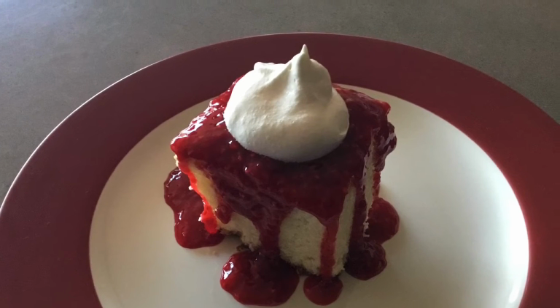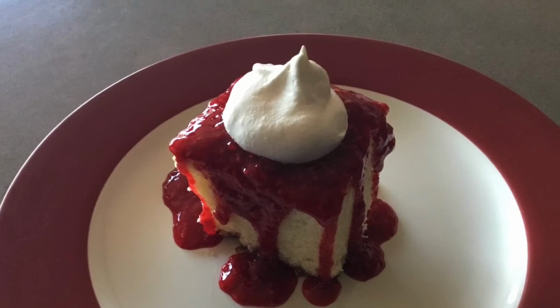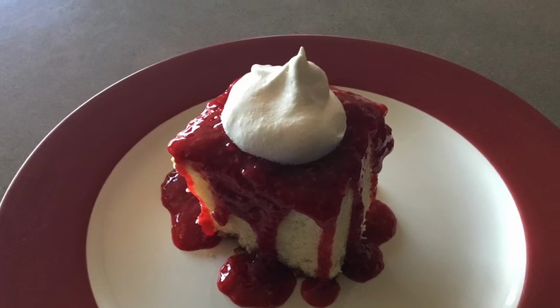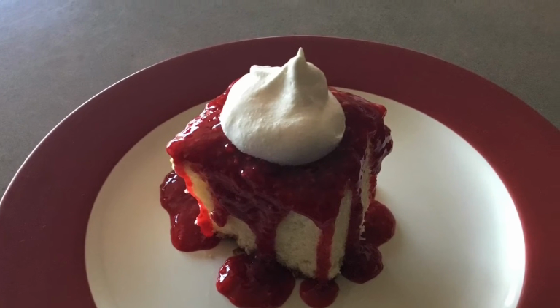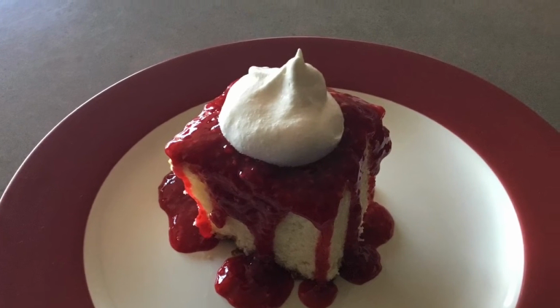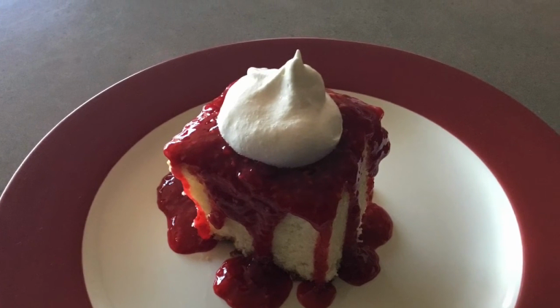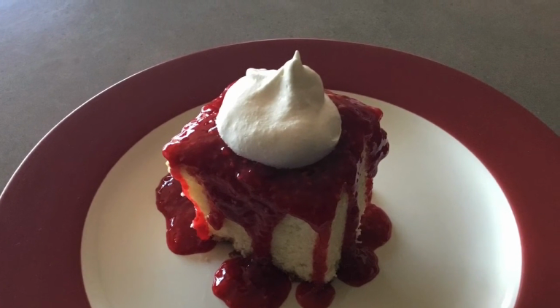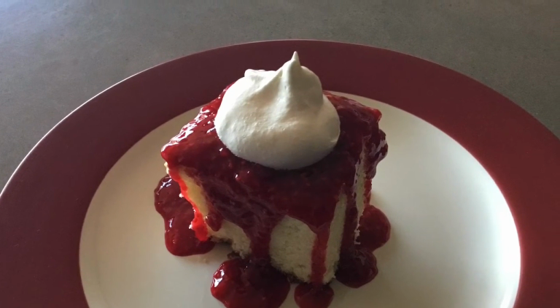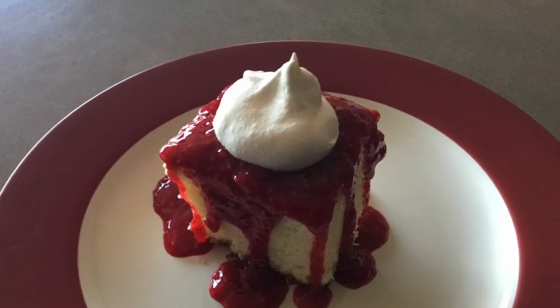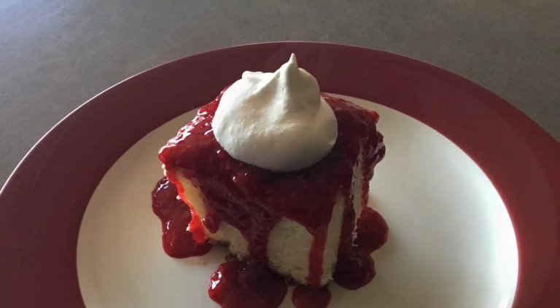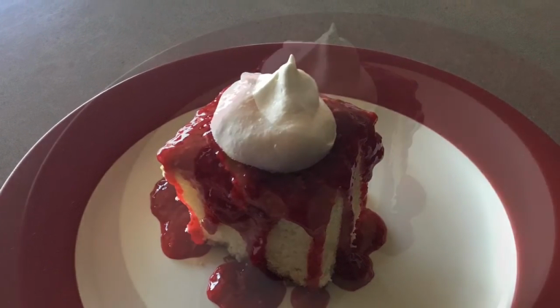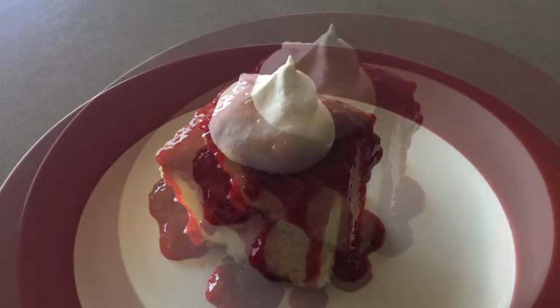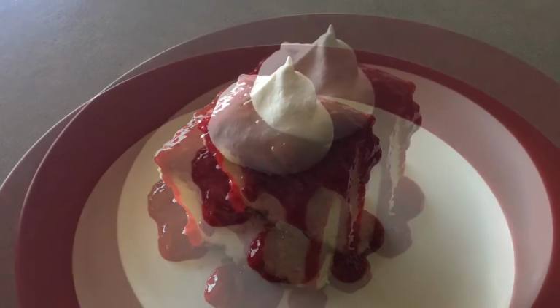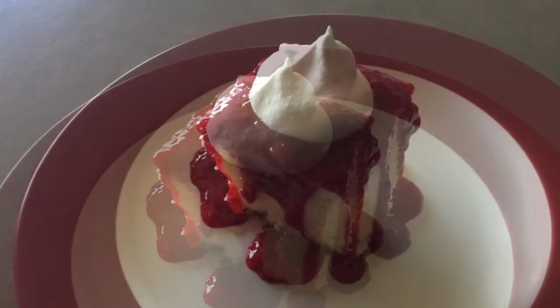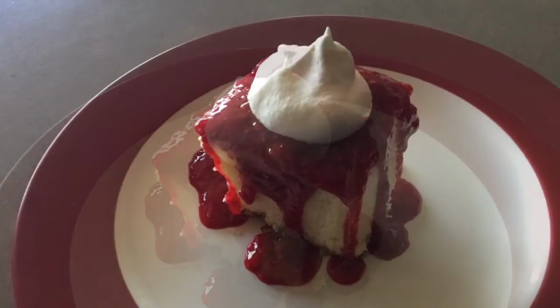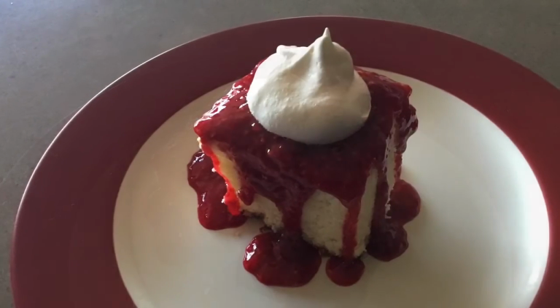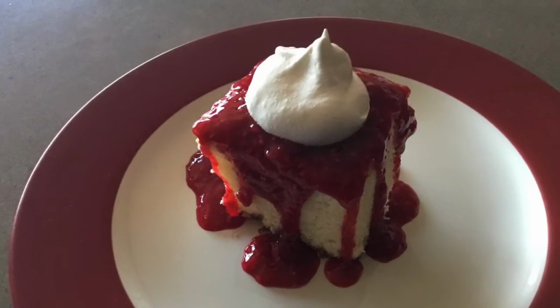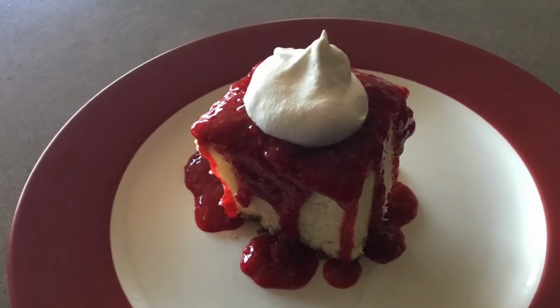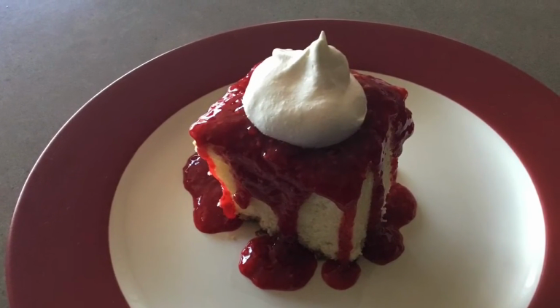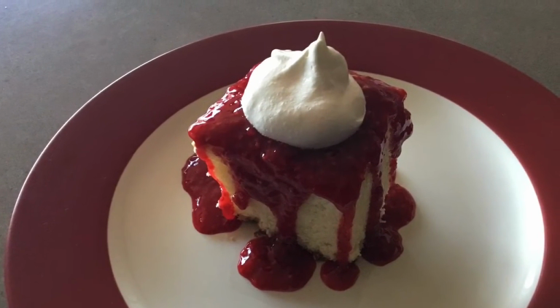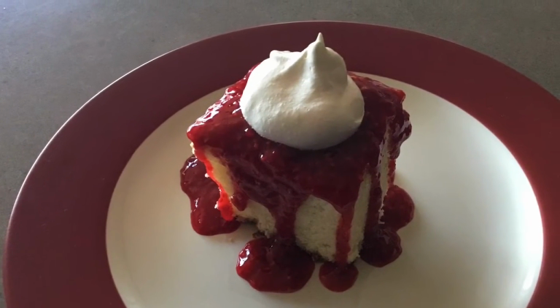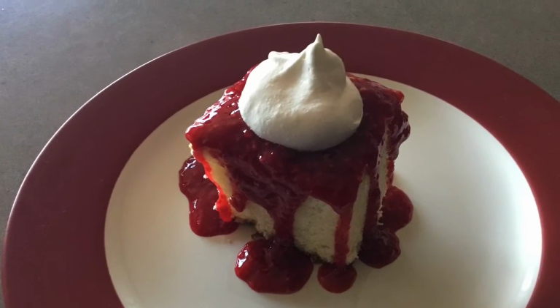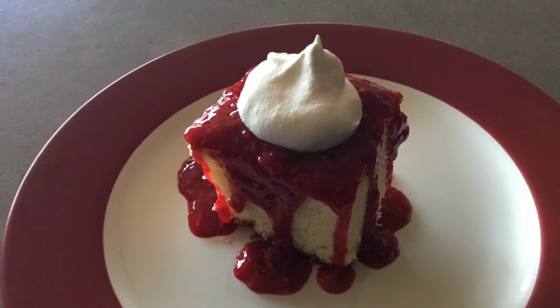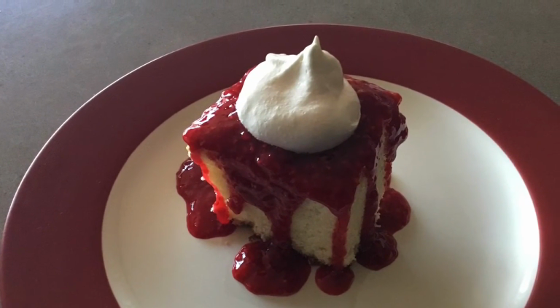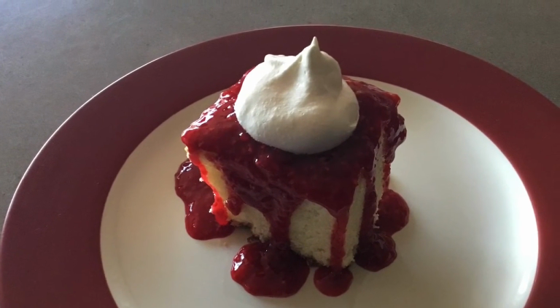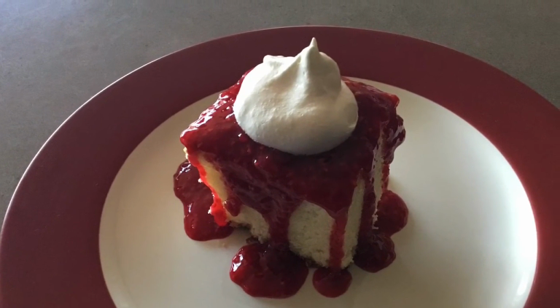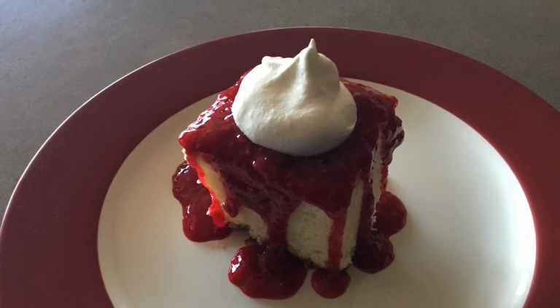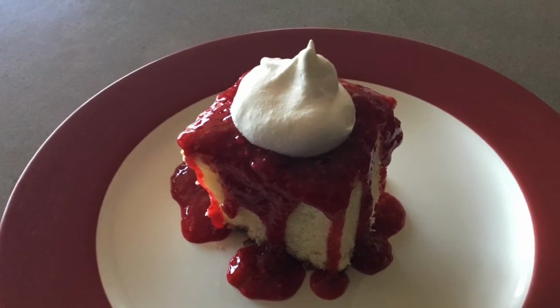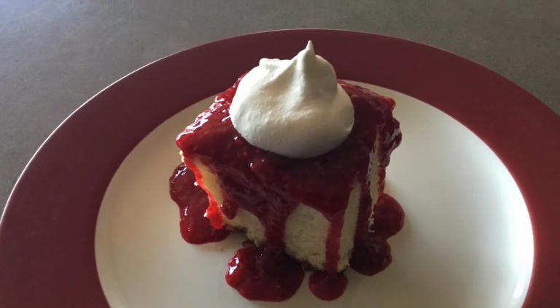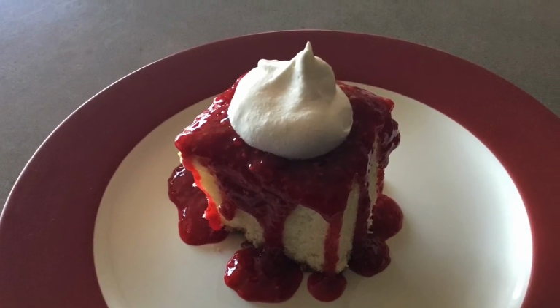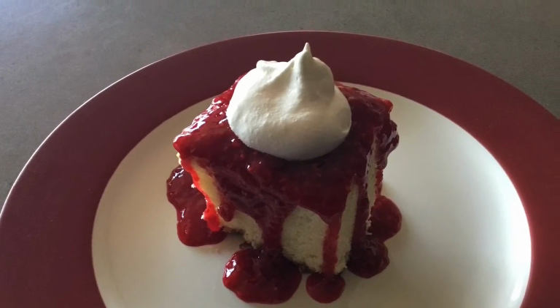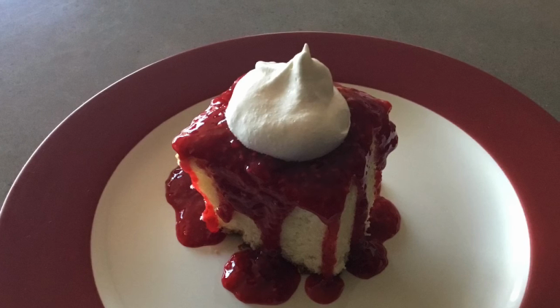Let the cake cool and enjoy. This cake freezes well.